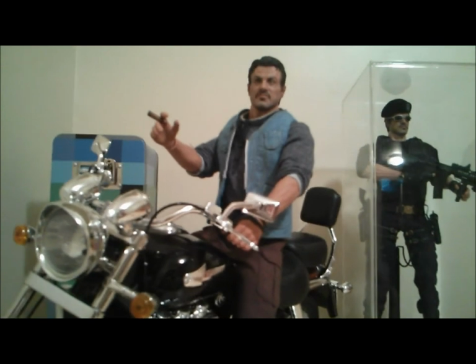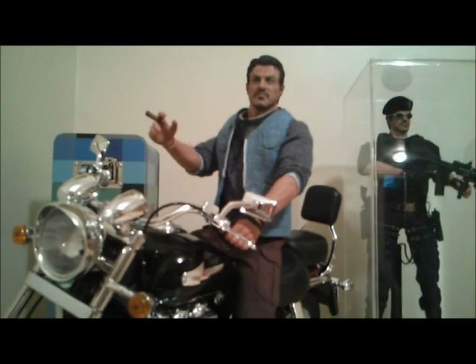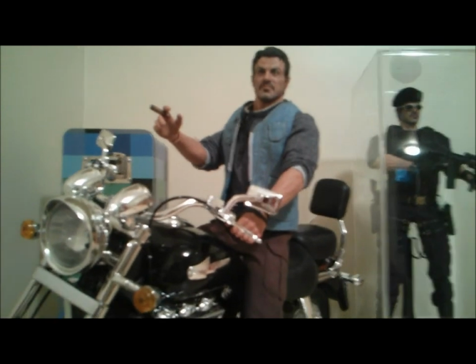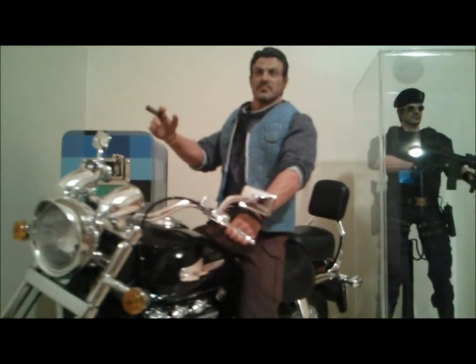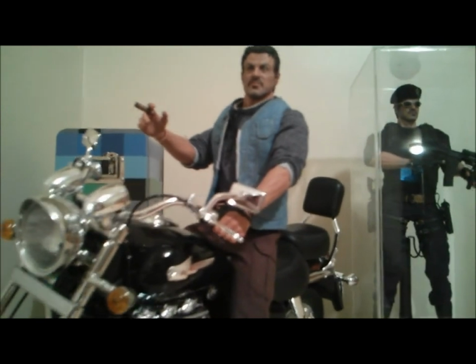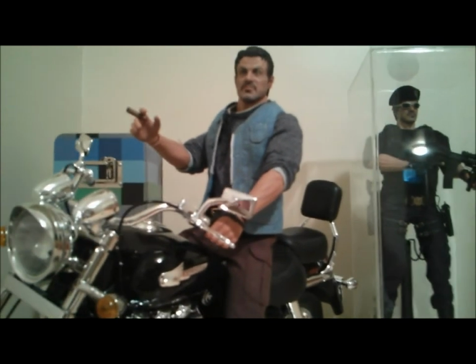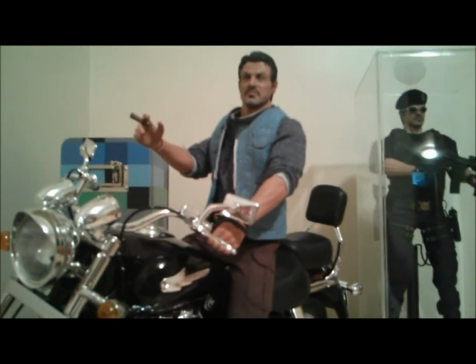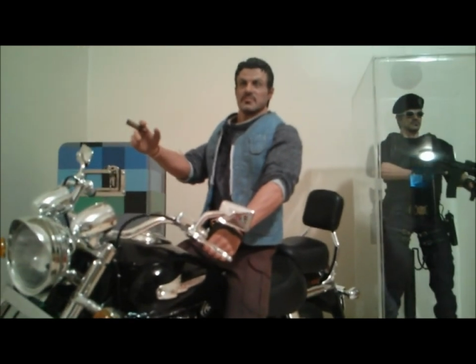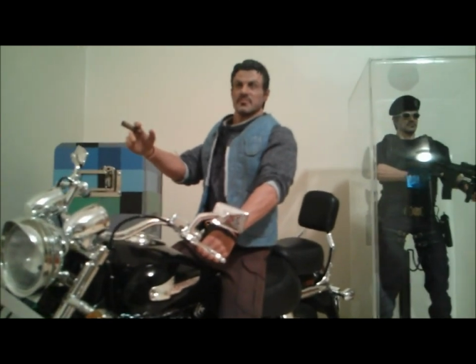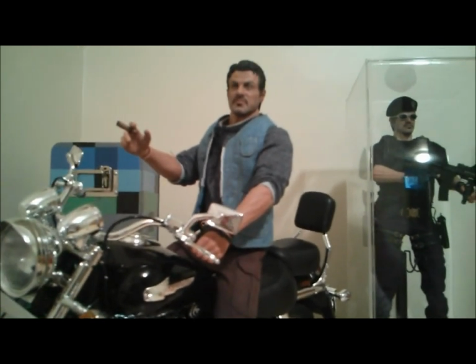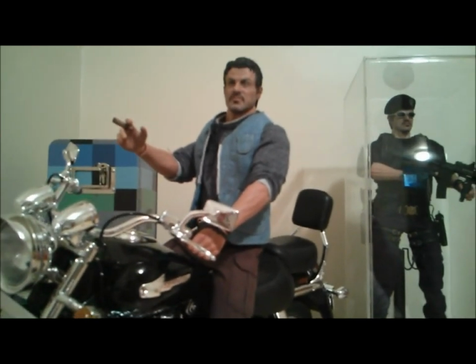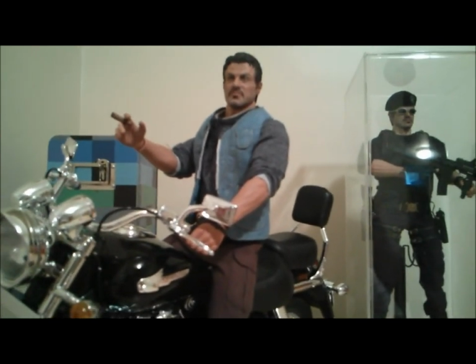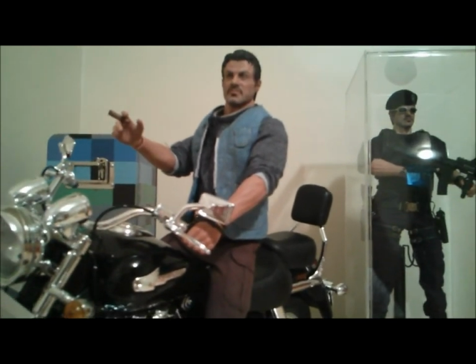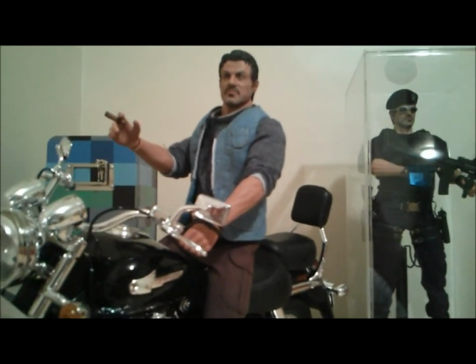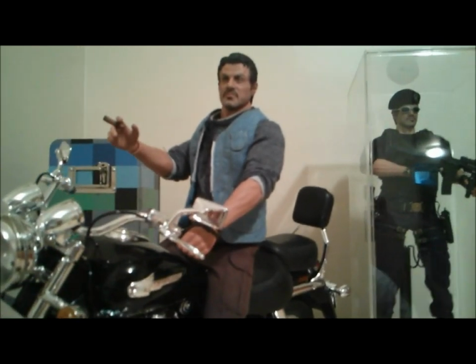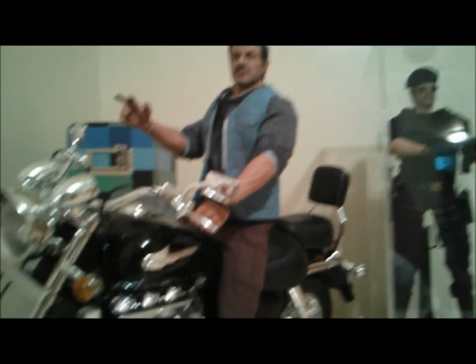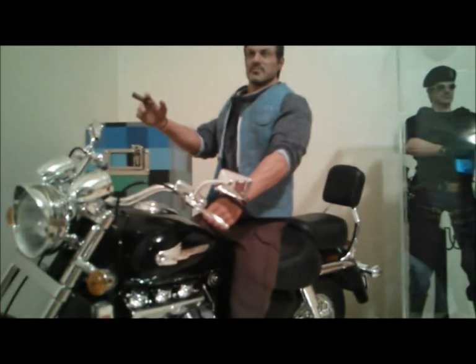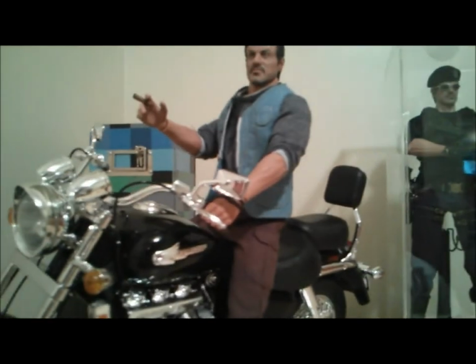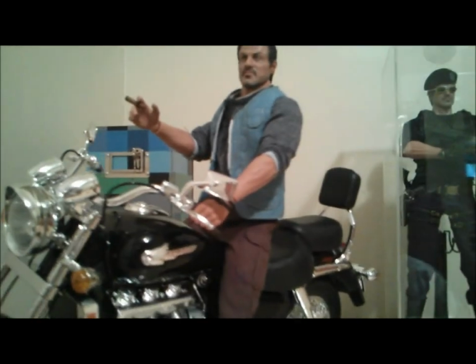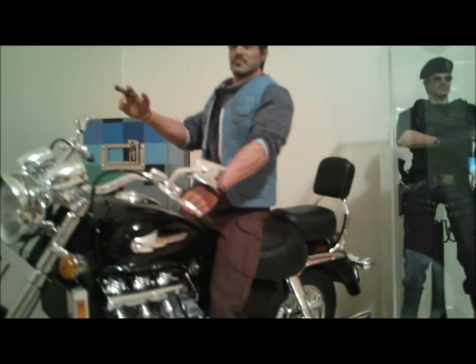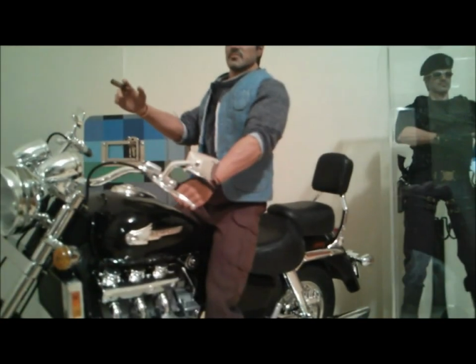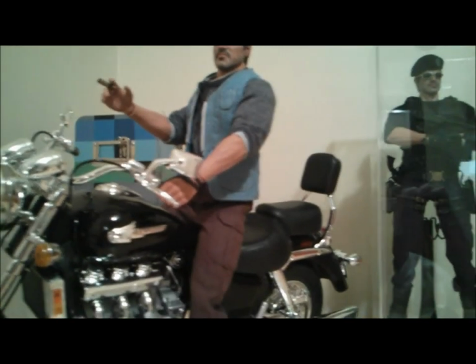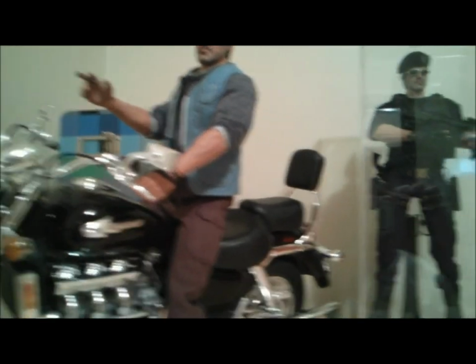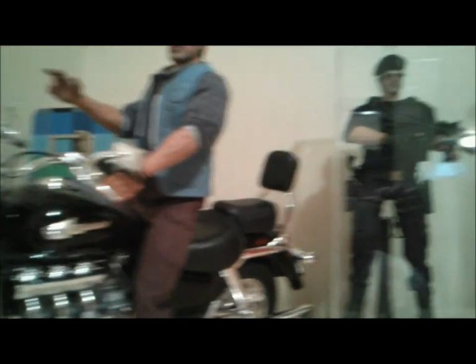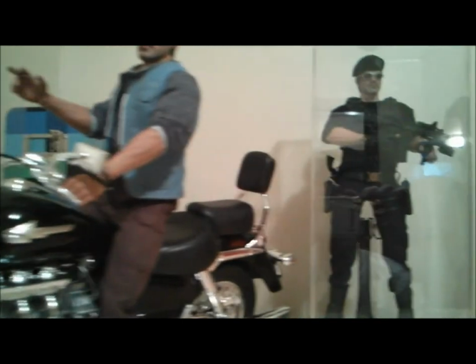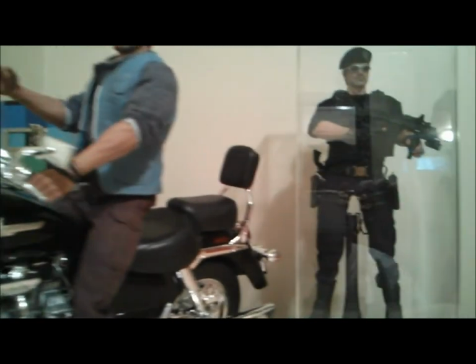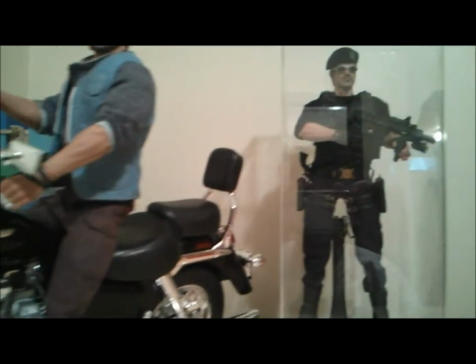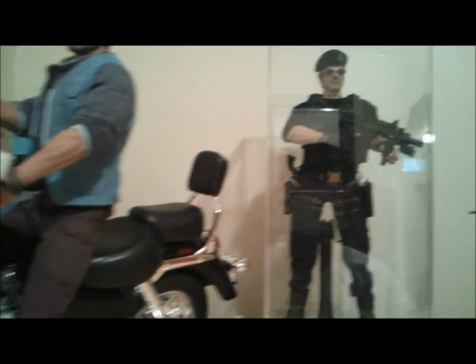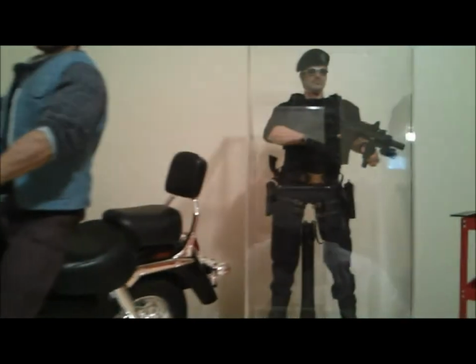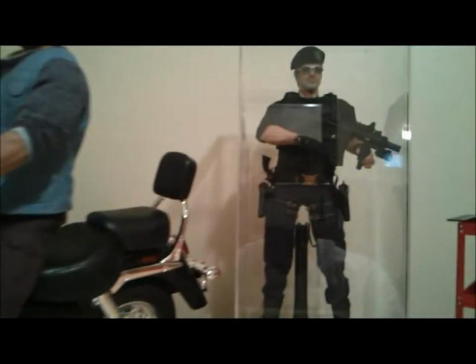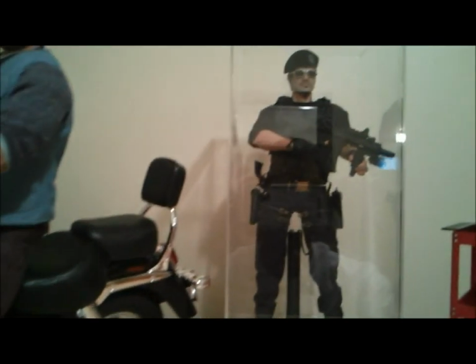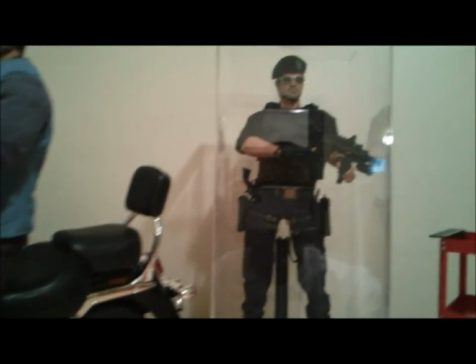All right guys, just wanted to give you a quick look at that — until next time.